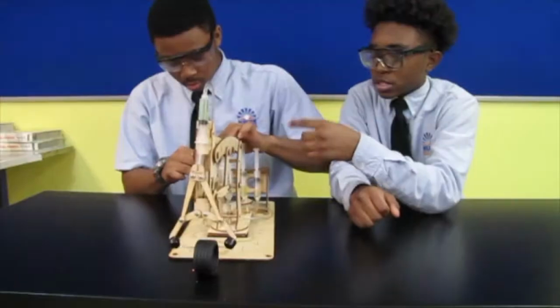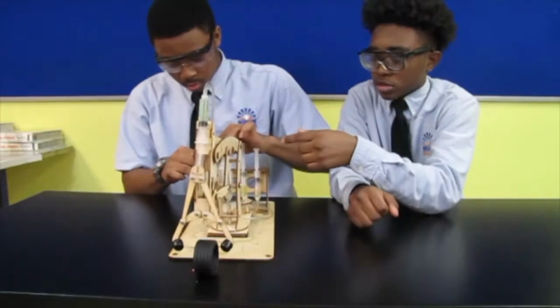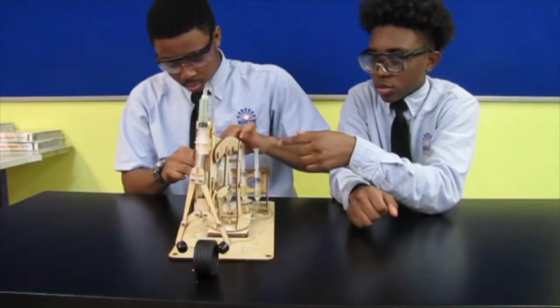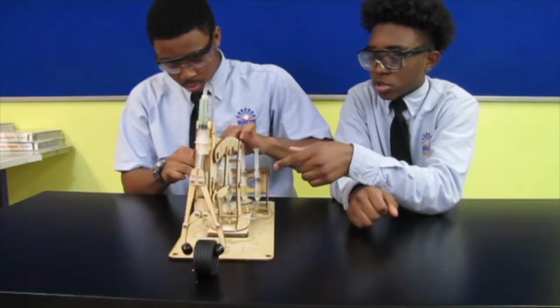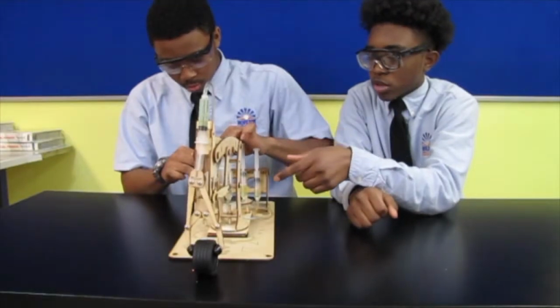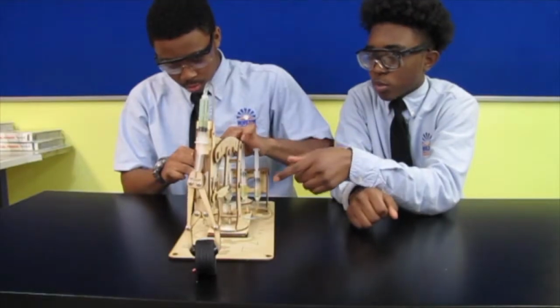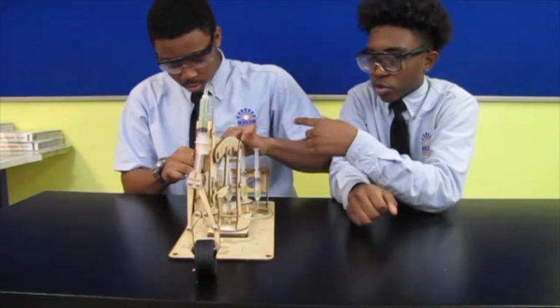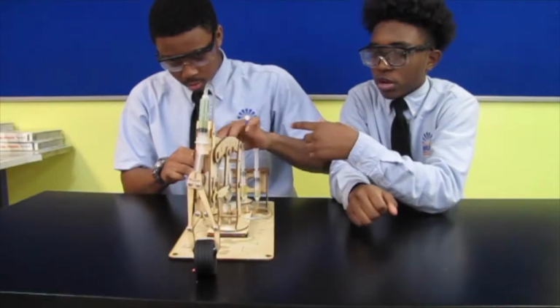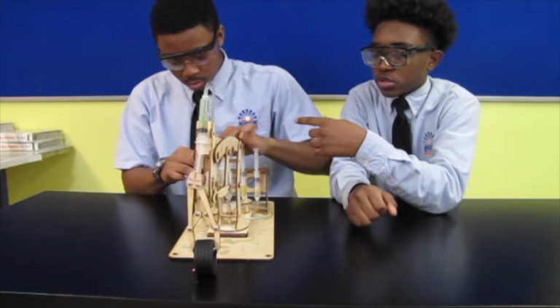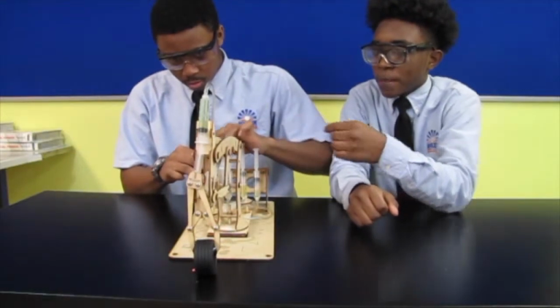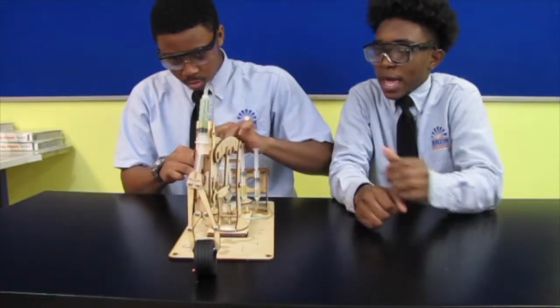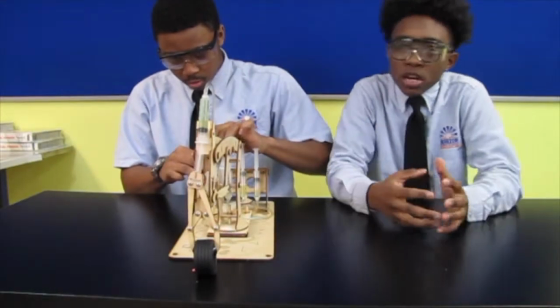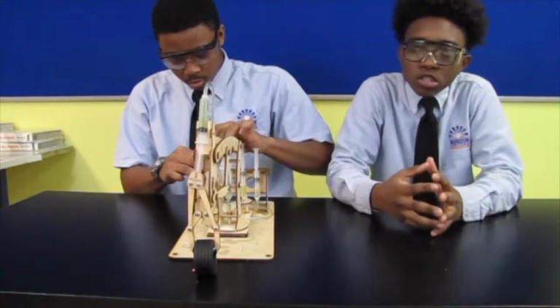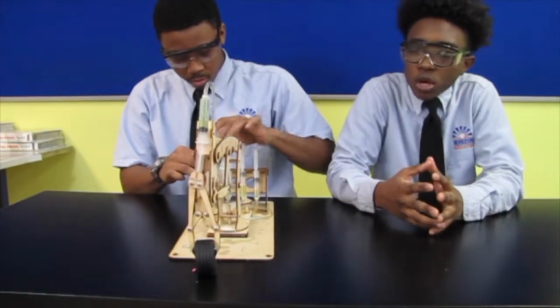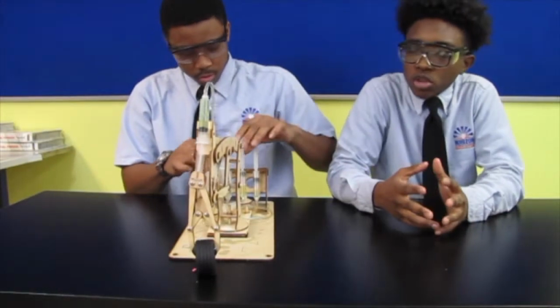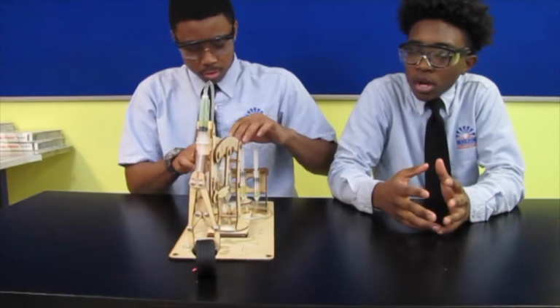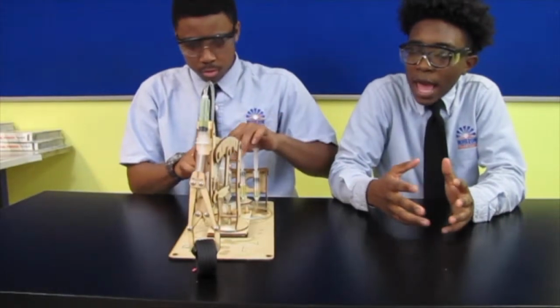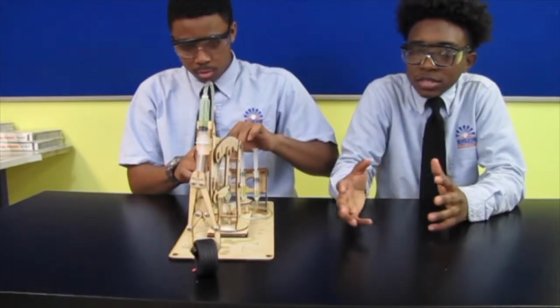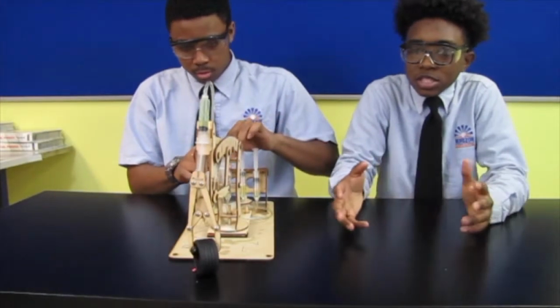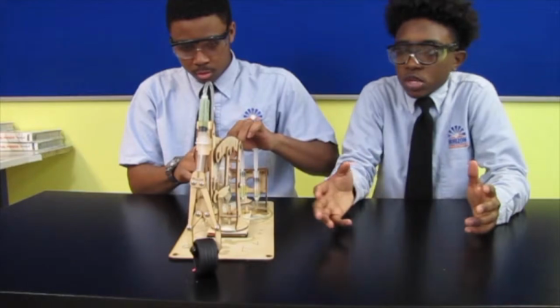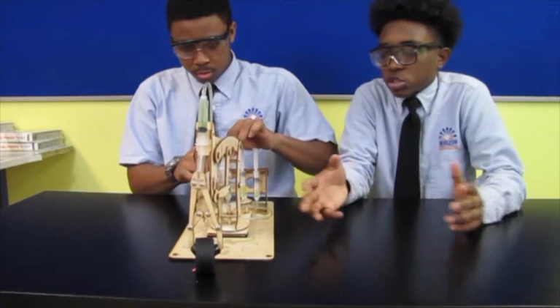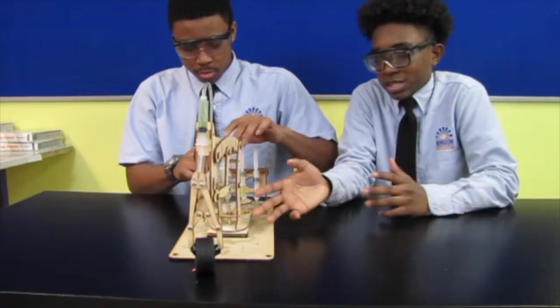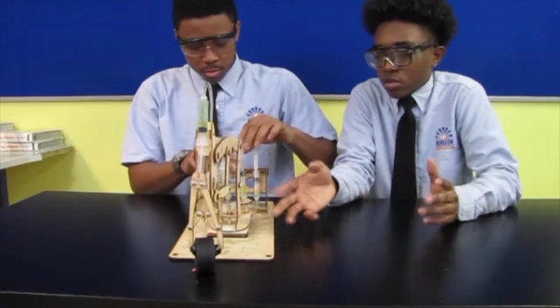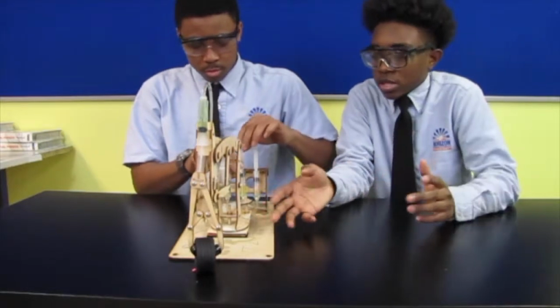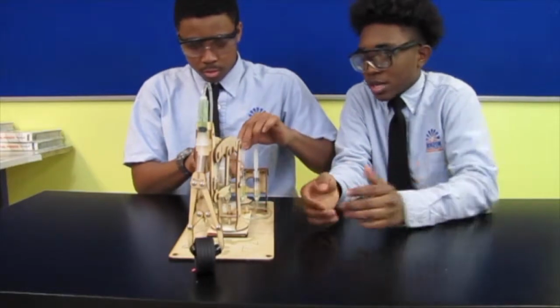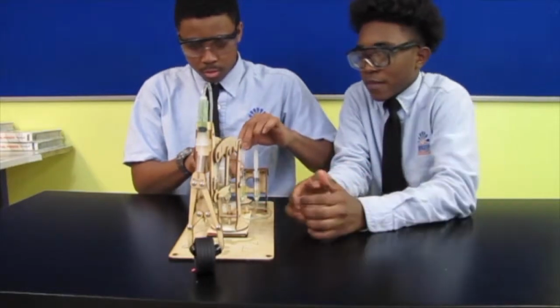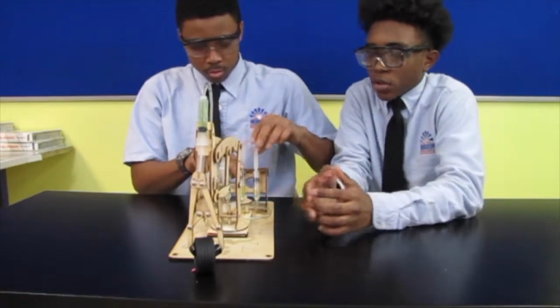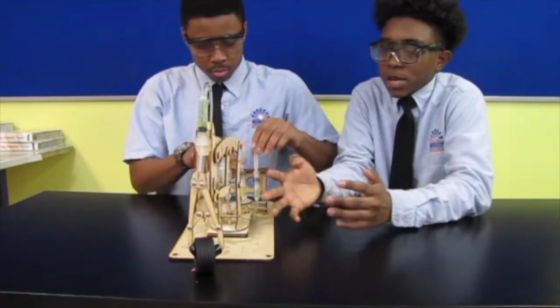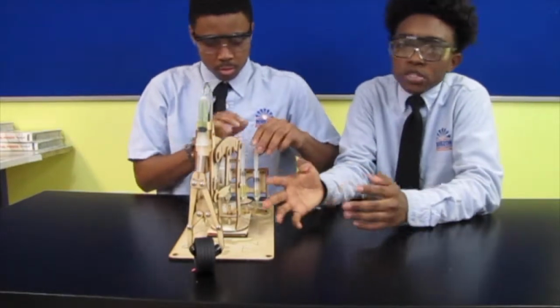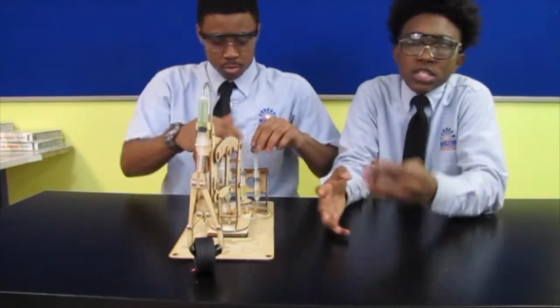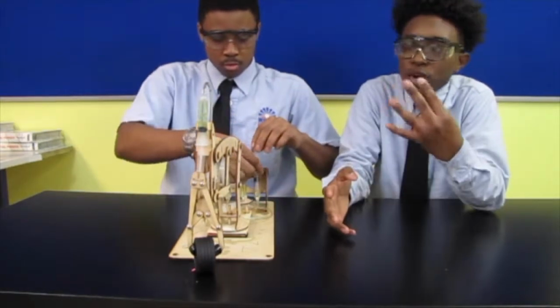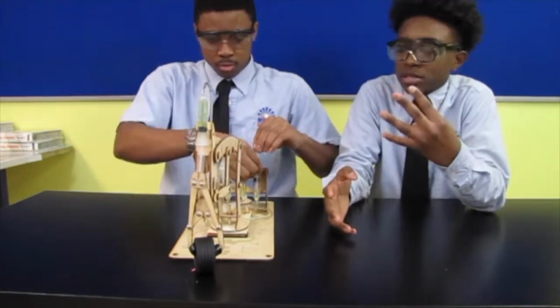The opposite syringe is where the fluid goes to, and it also works on axes — it's where it twists and rotates. The T-Bot 2 has four axes.